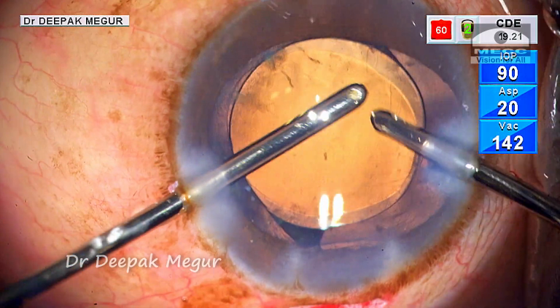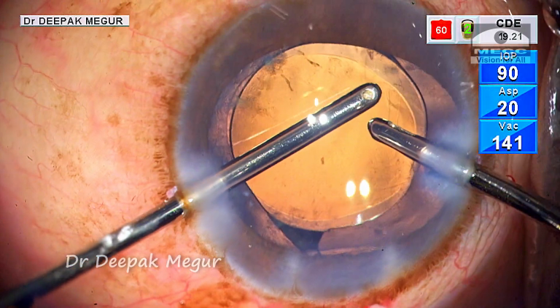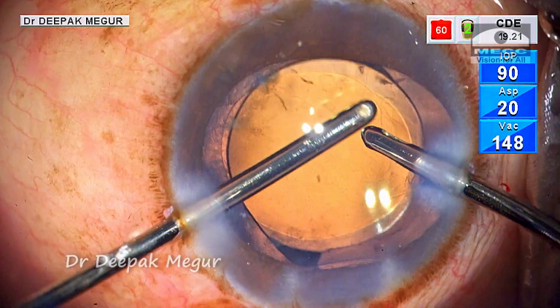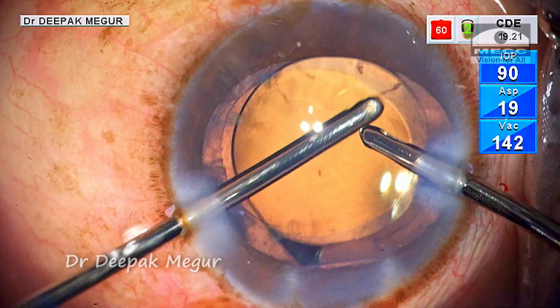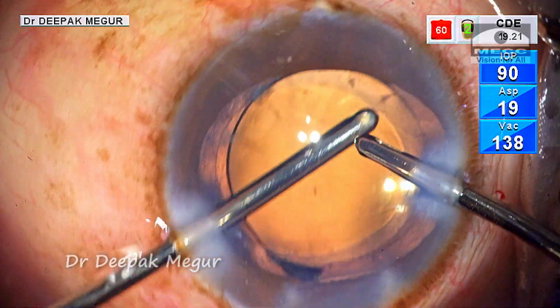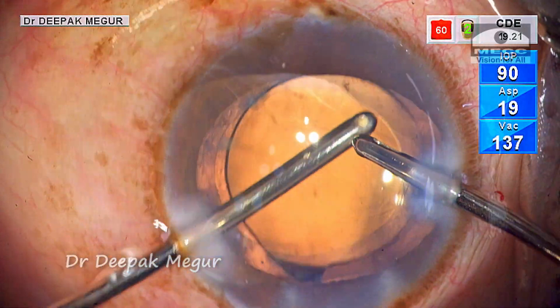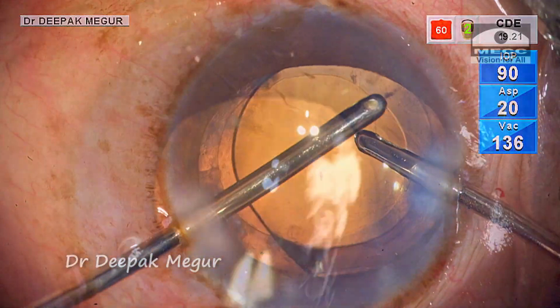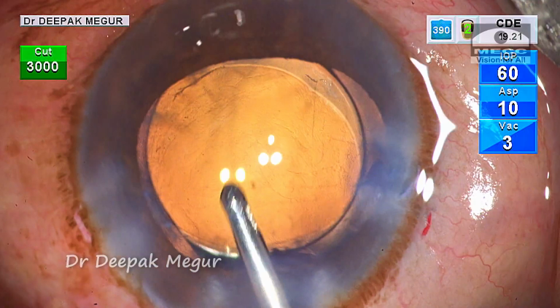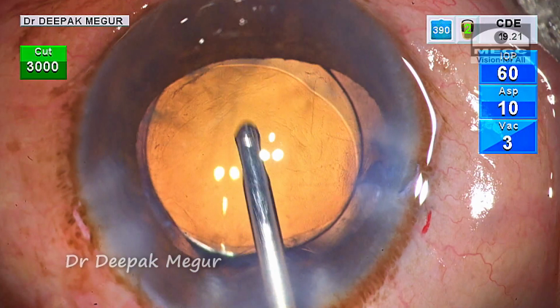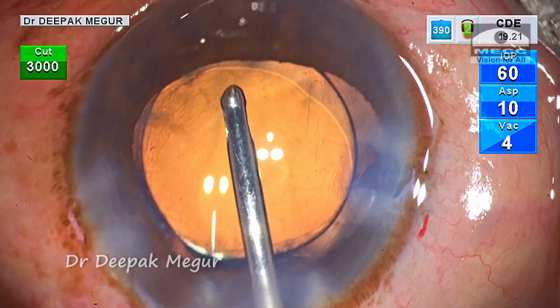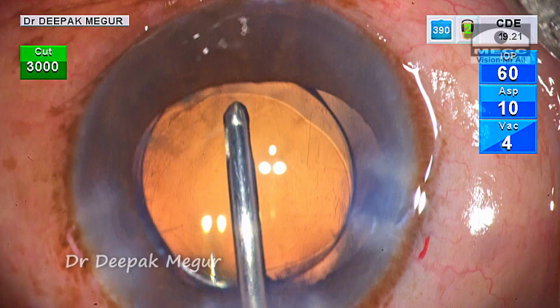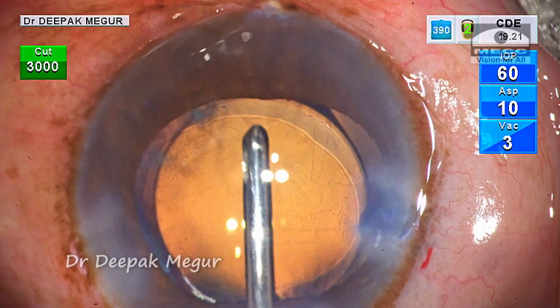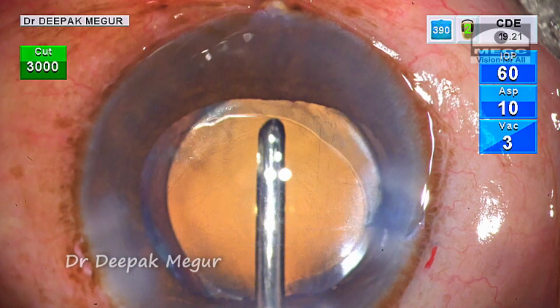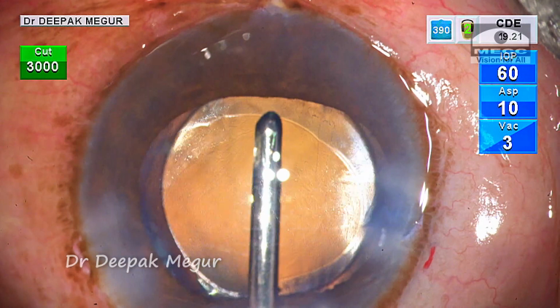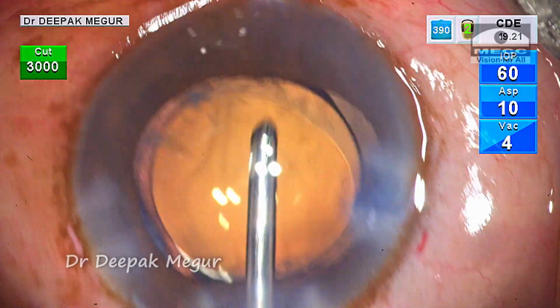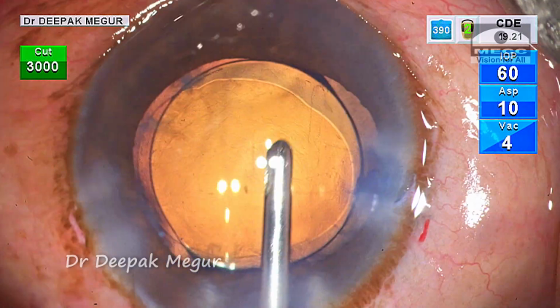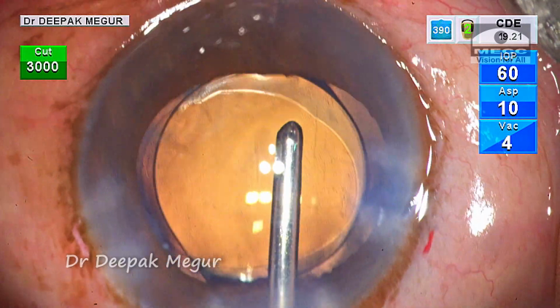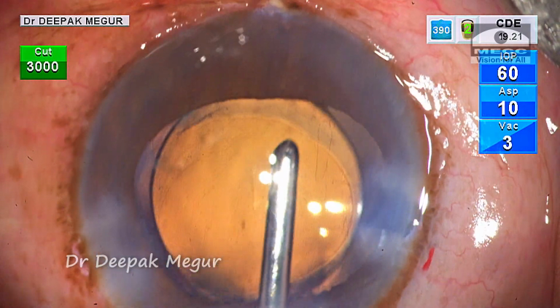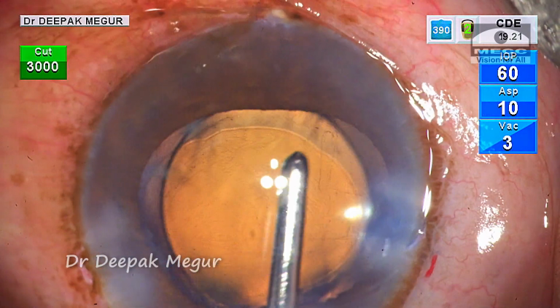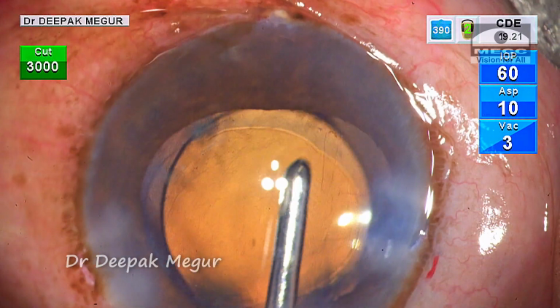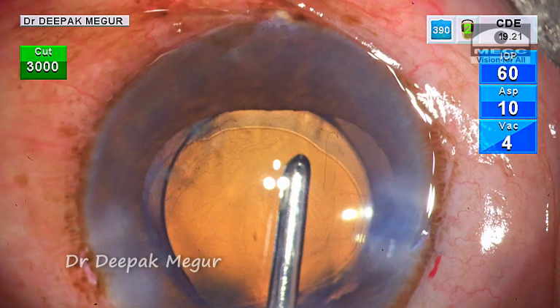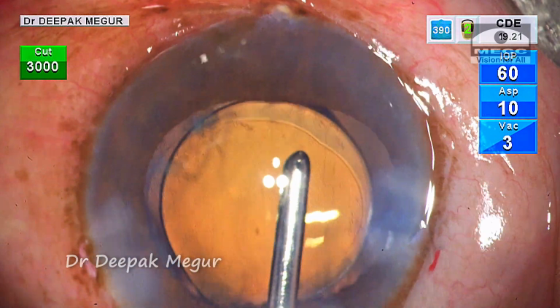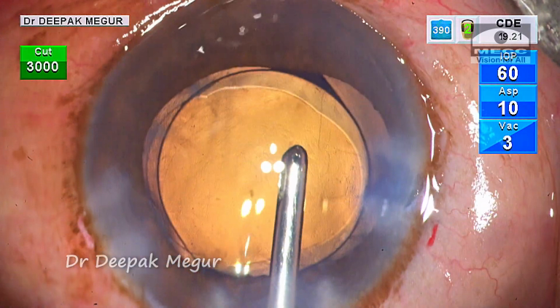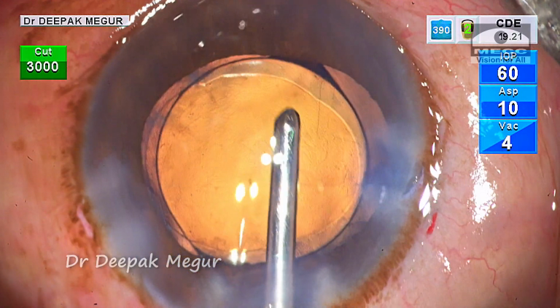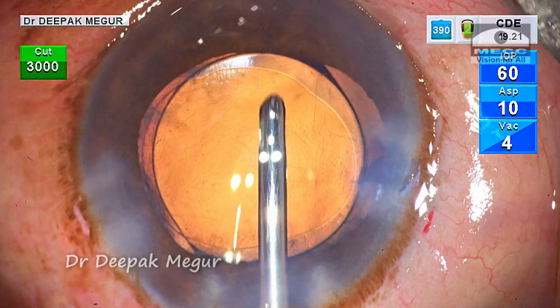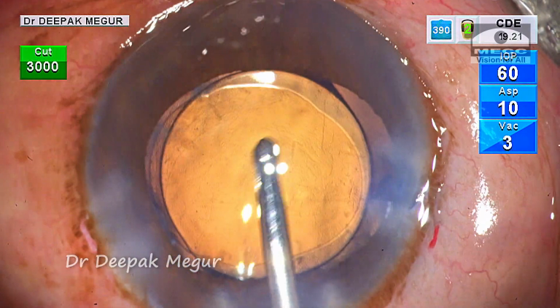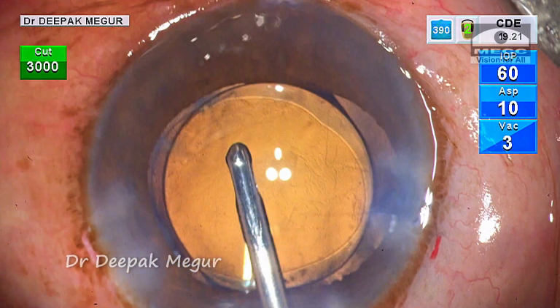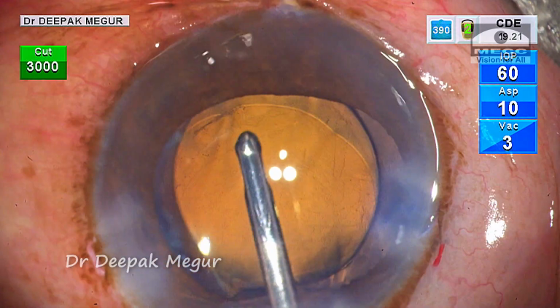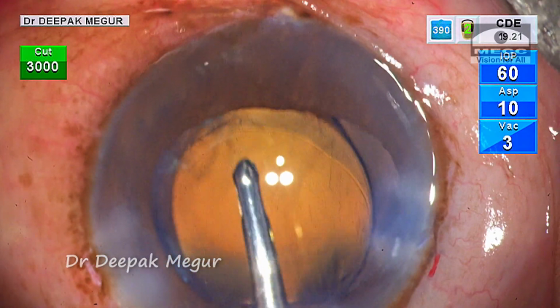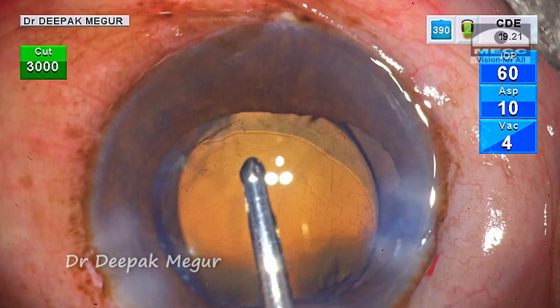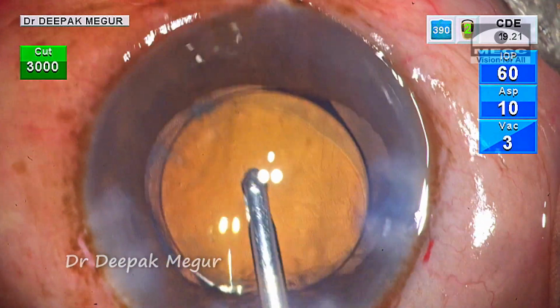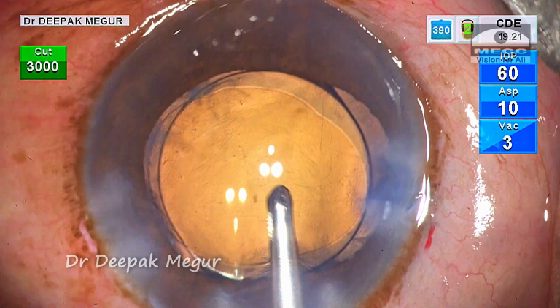I can see blobs of viscoelastic — an oily-like appearance — in the vitreous cavity behind the lens. So we have irrigating fluid which has gone behind, and also OVD which has traversed across the loose zonules into the Berger's space.